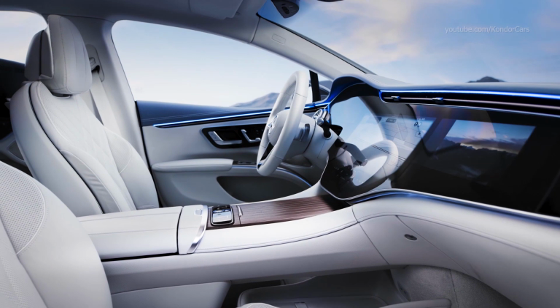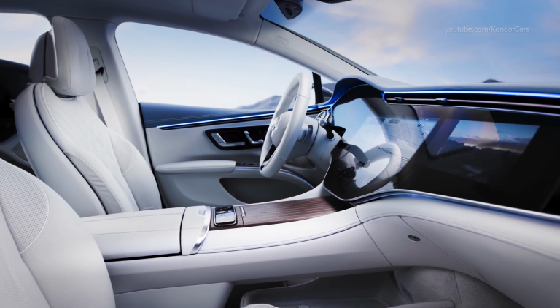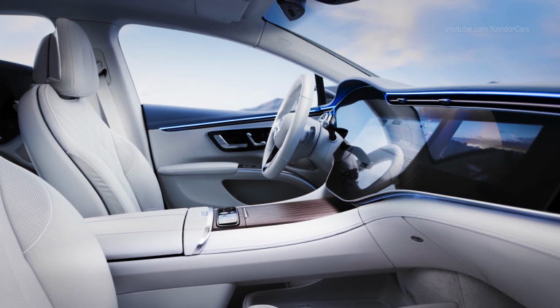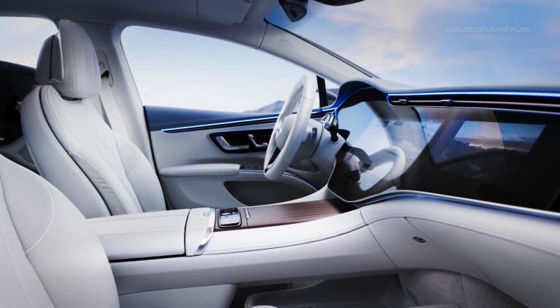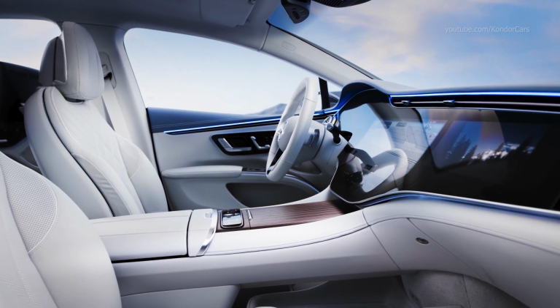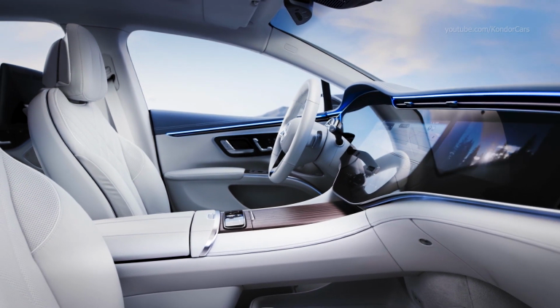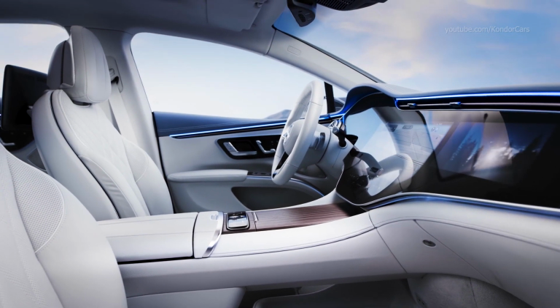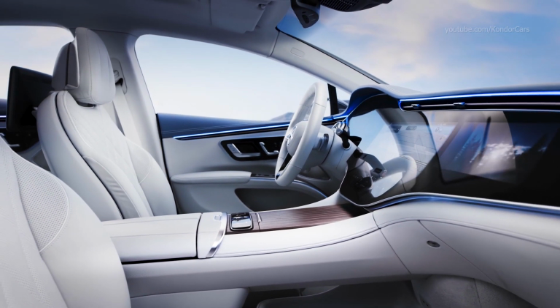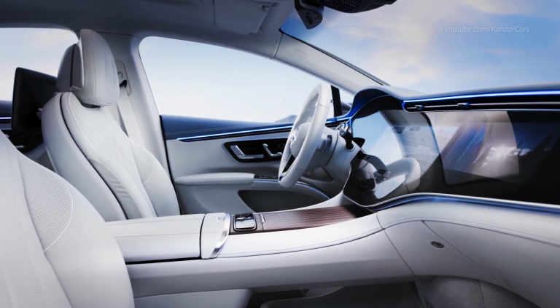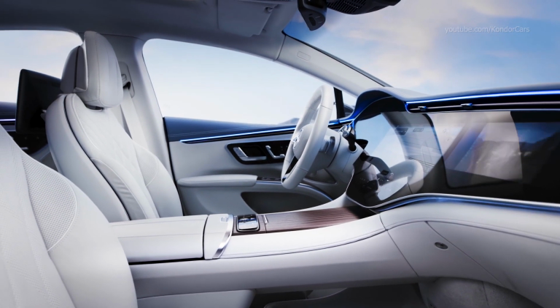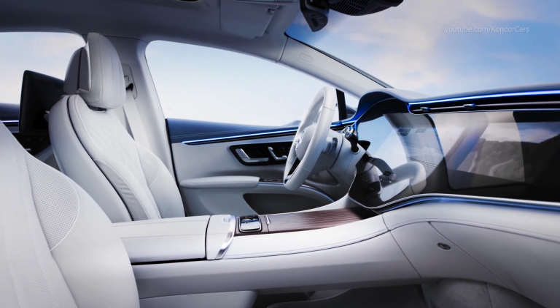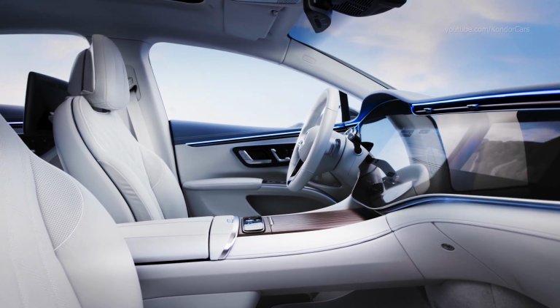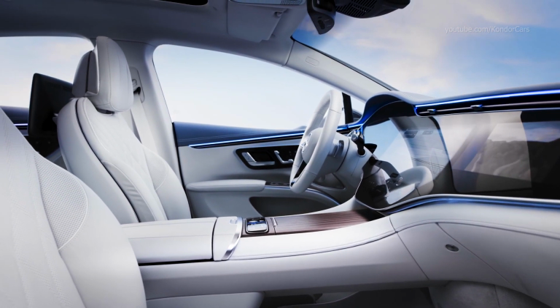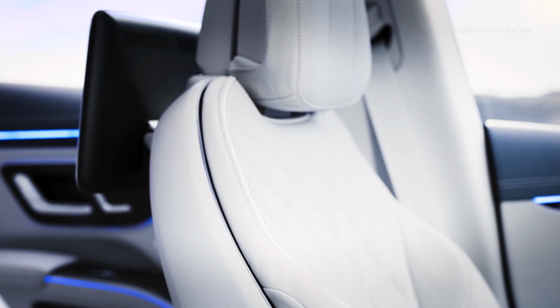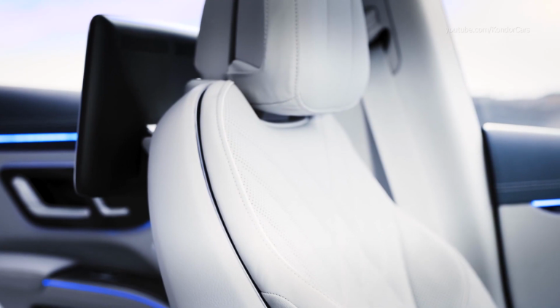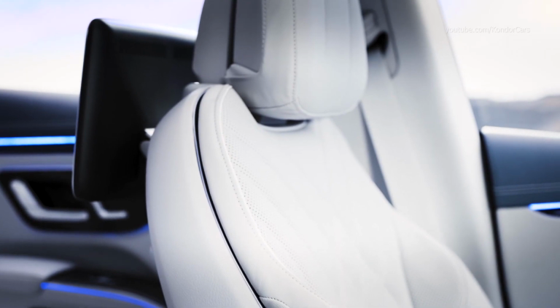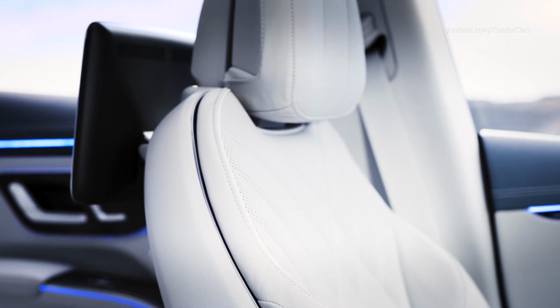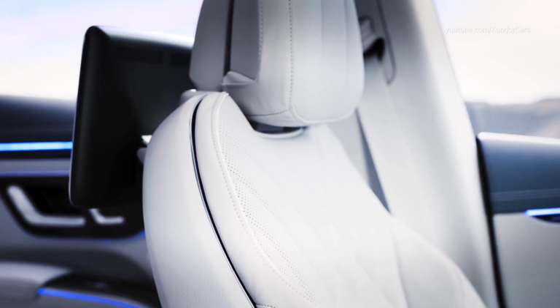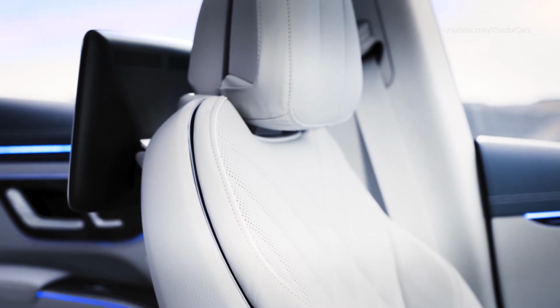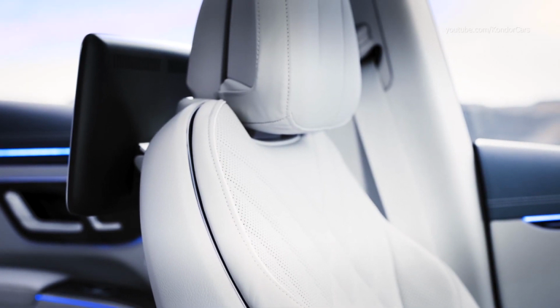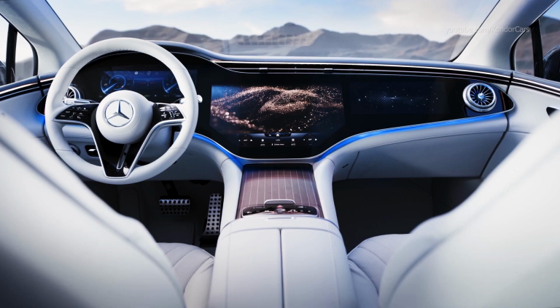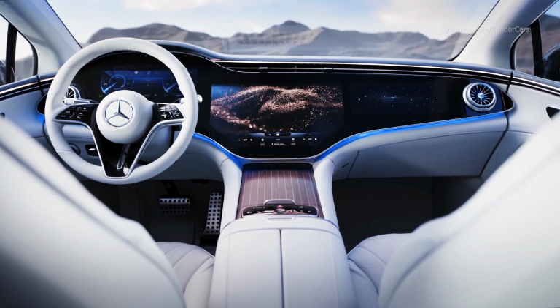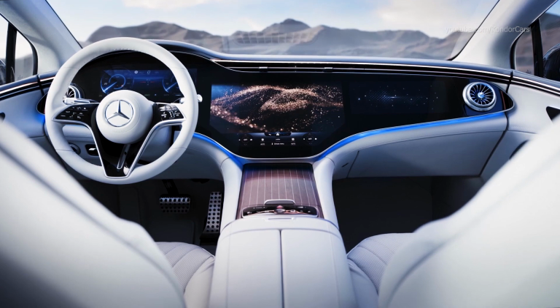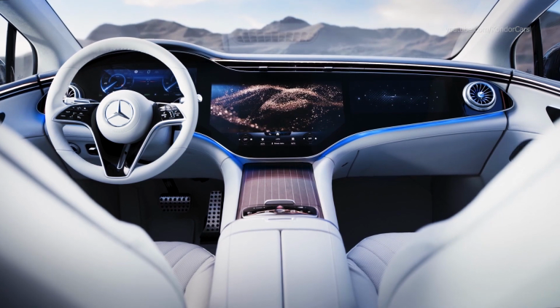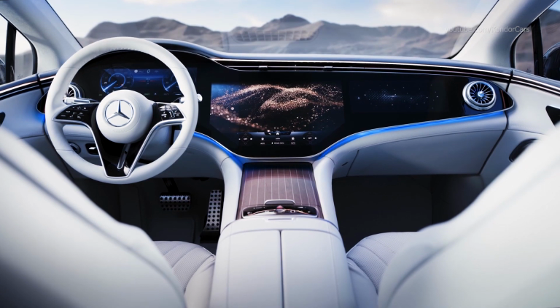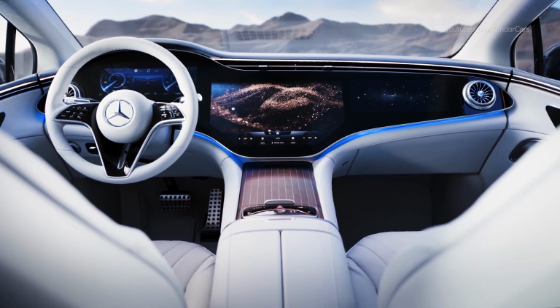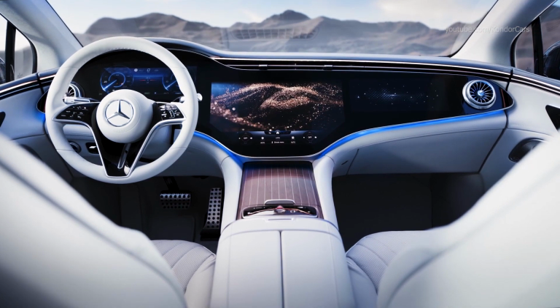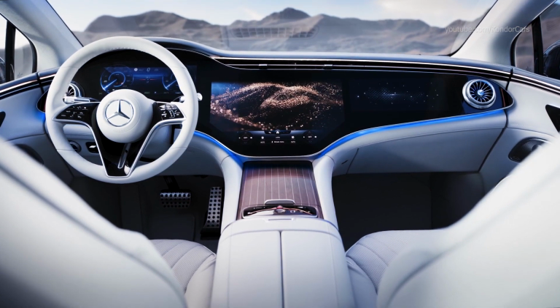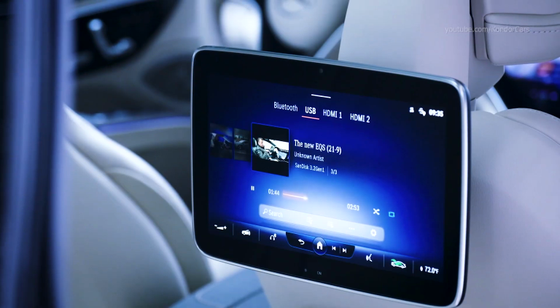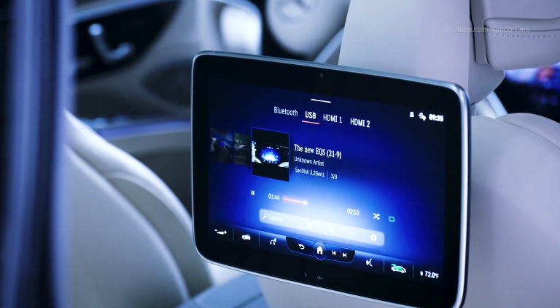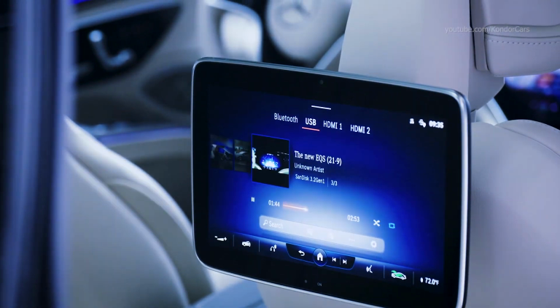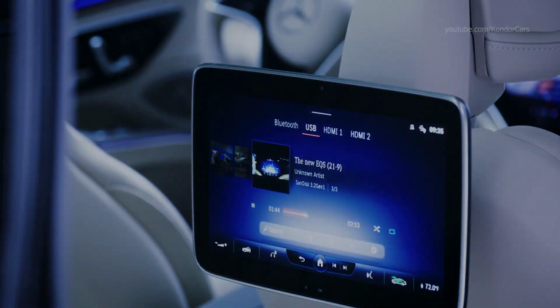With the MBUX Hyperscreen, the high-quality materials, and its spaciousness, the EQS offers a completely new luxury experience.